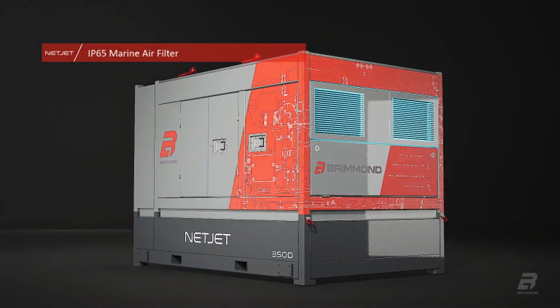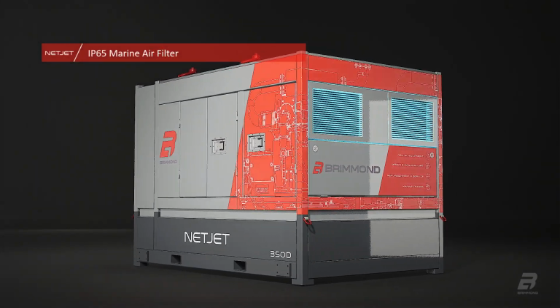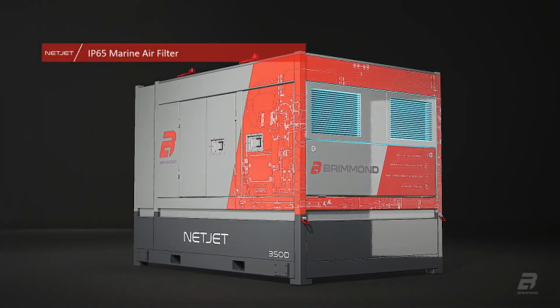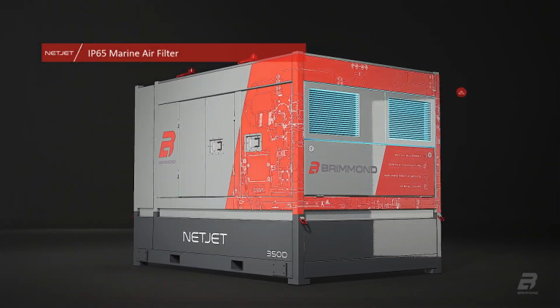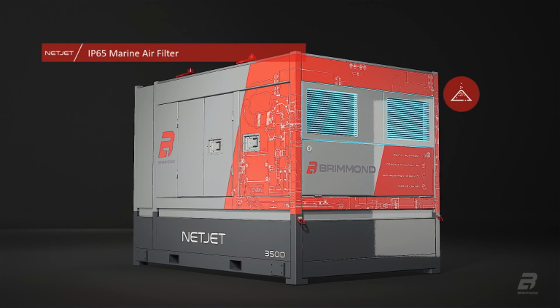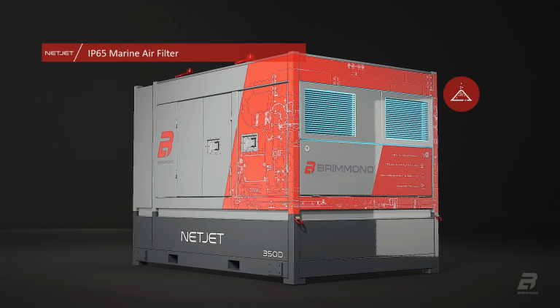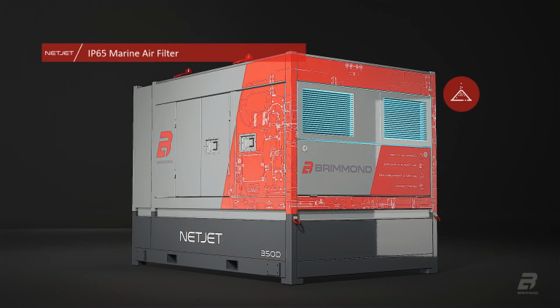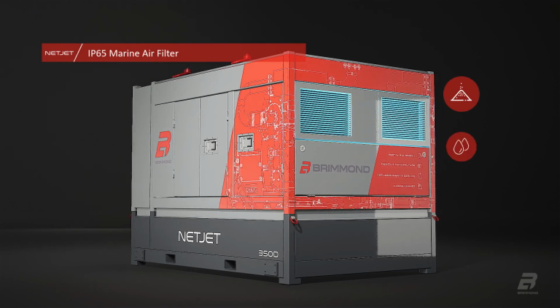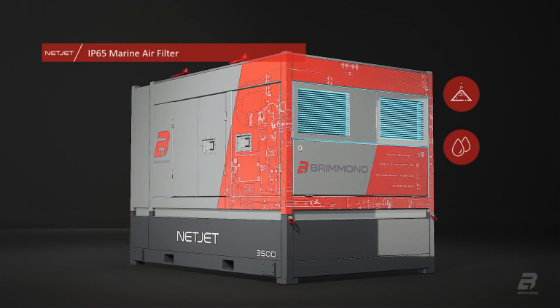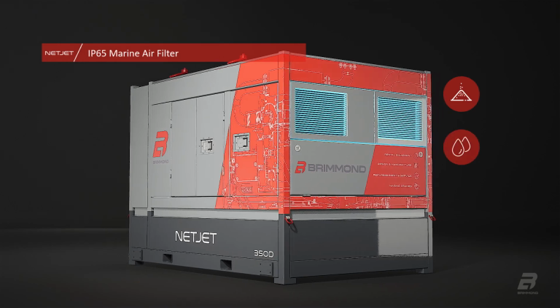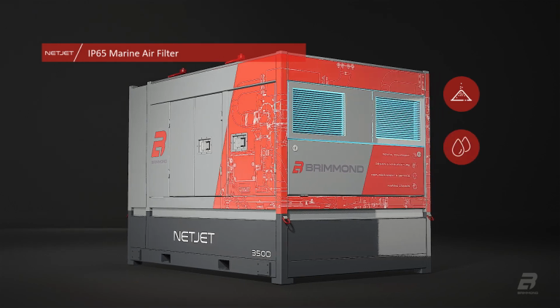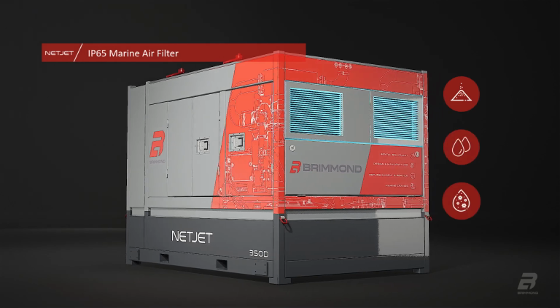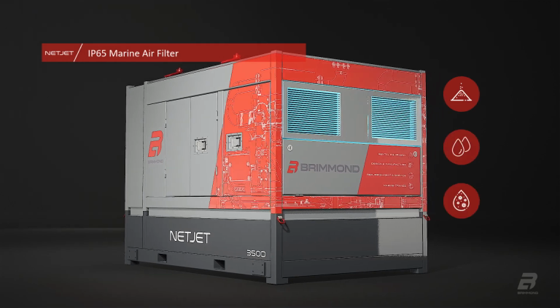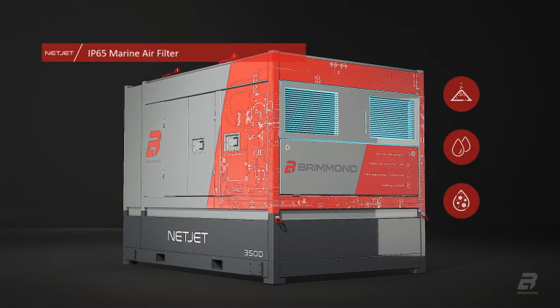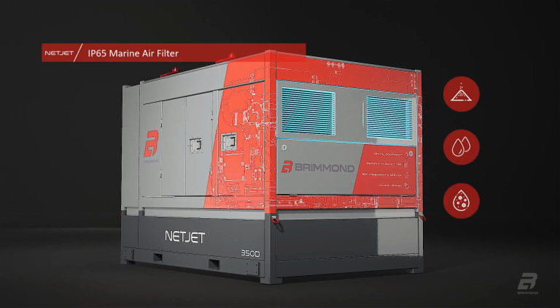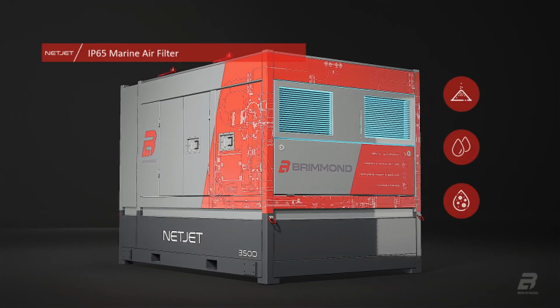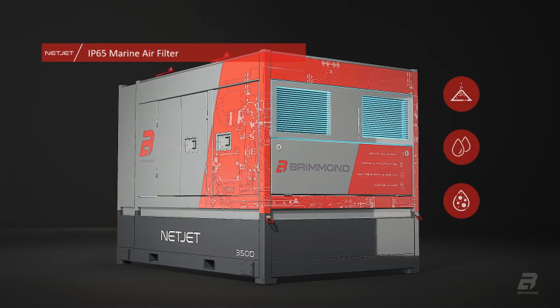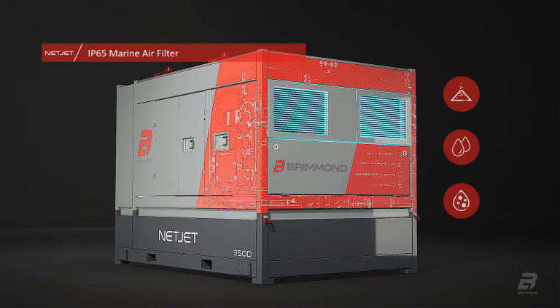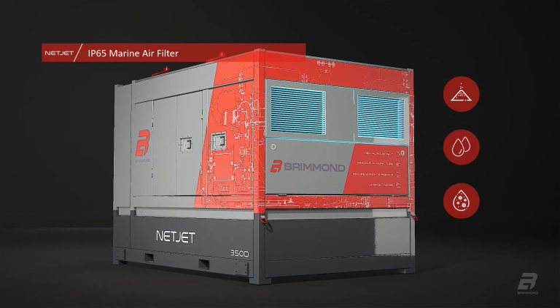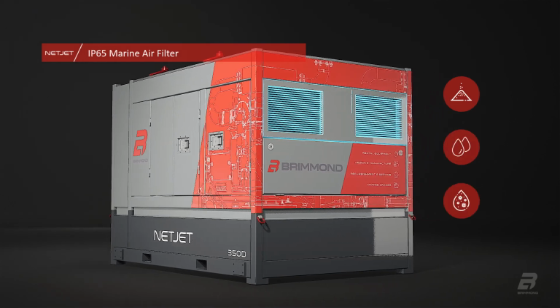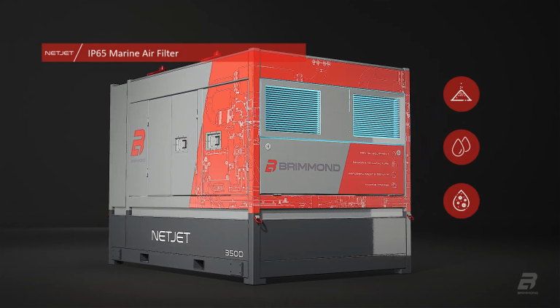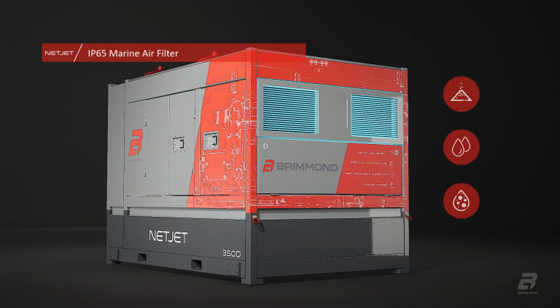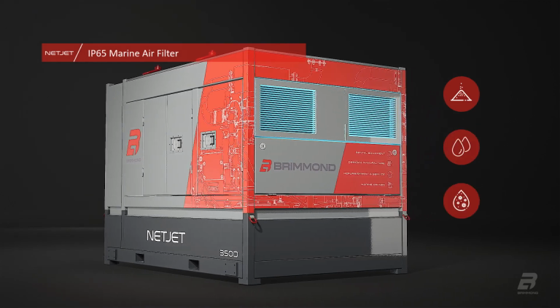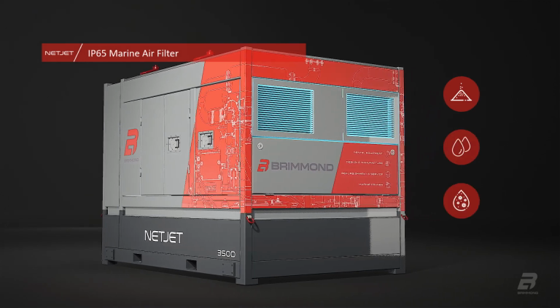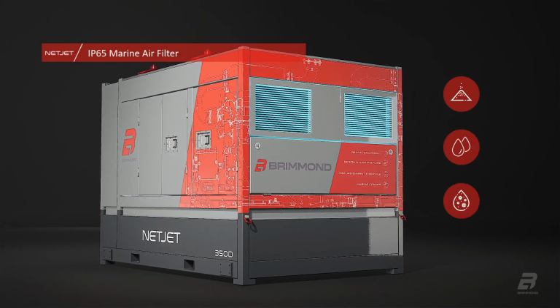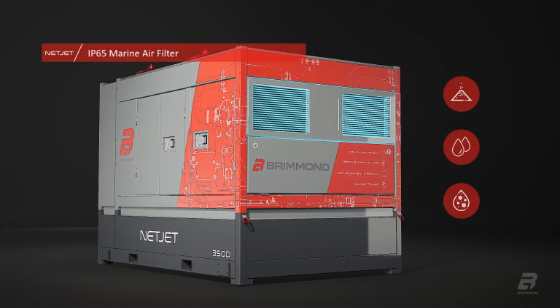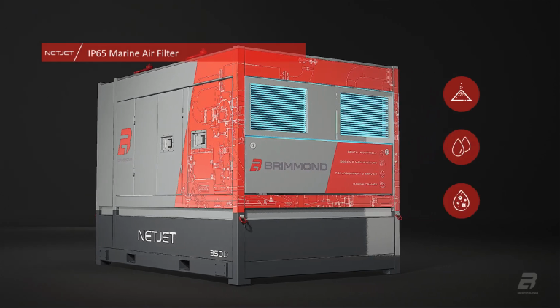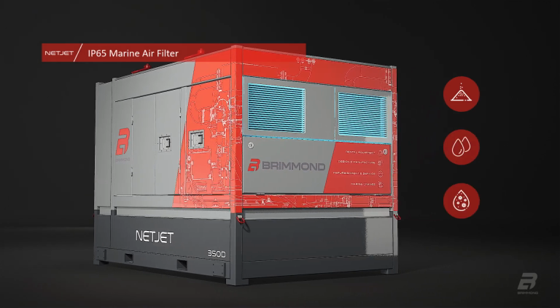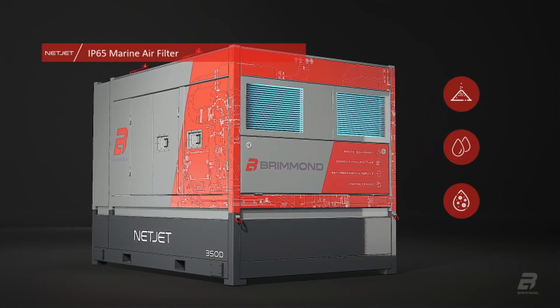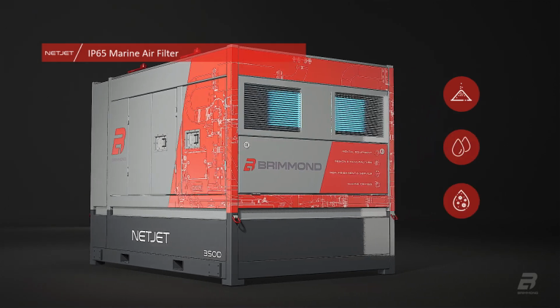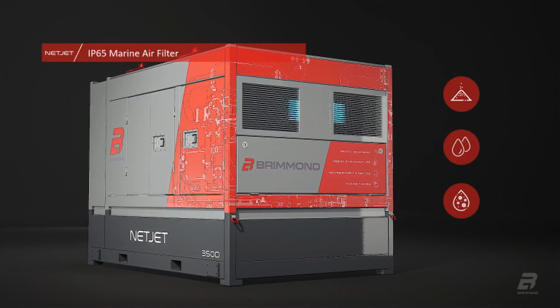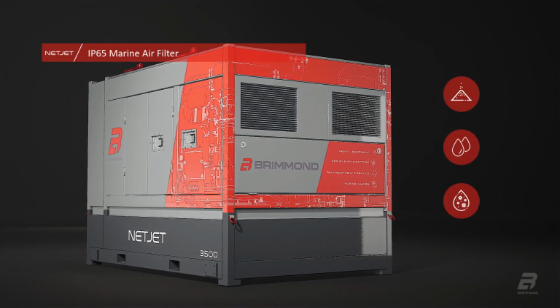Salt, moisture and other contaminants are also filtered before entering, increasing unit longevity.